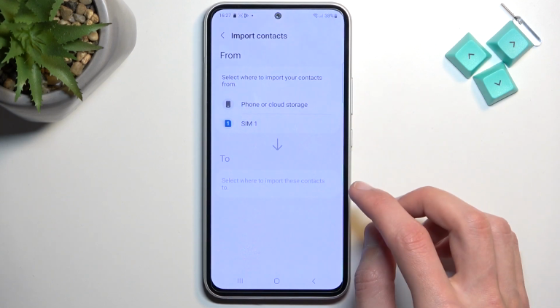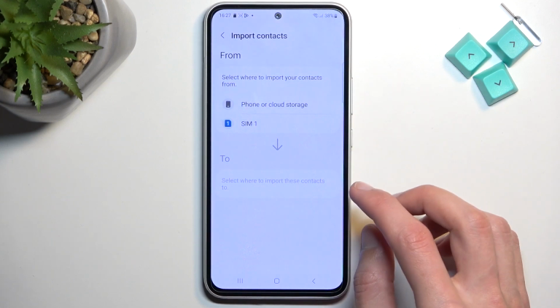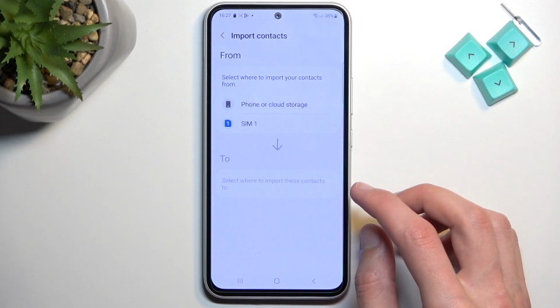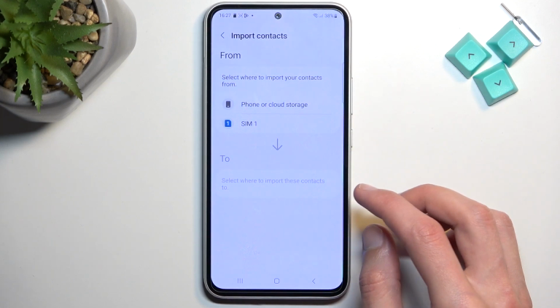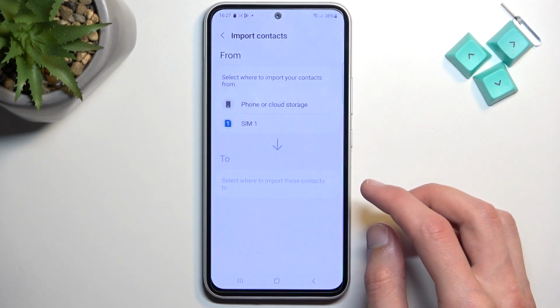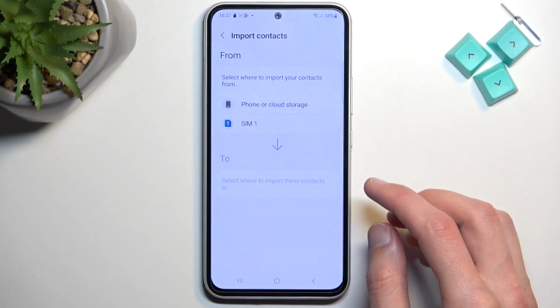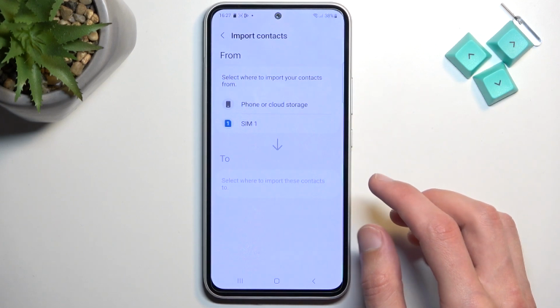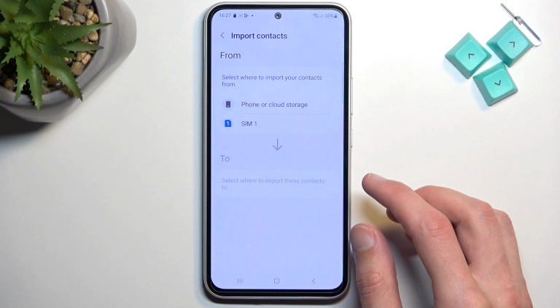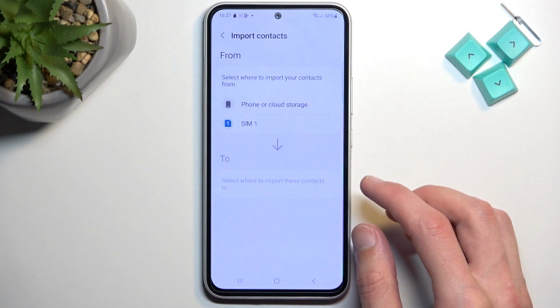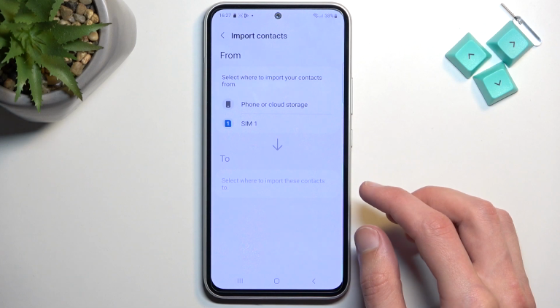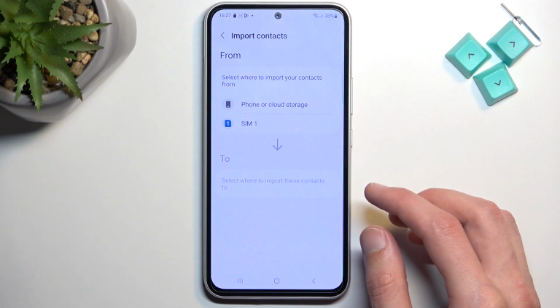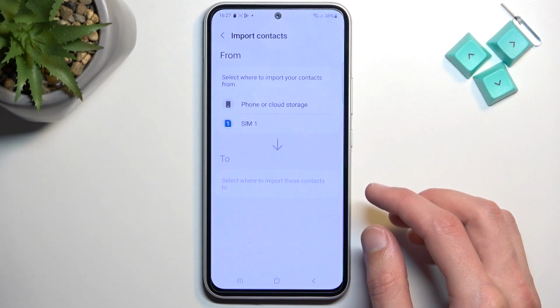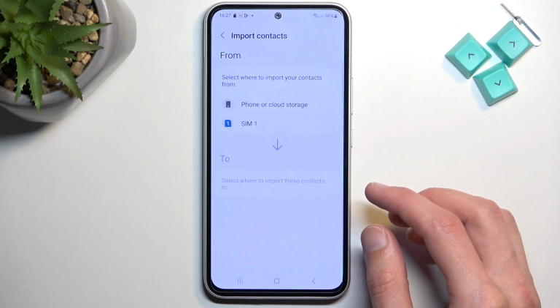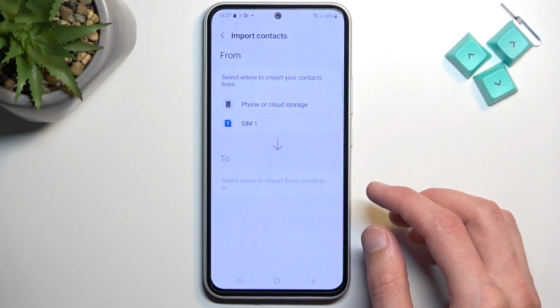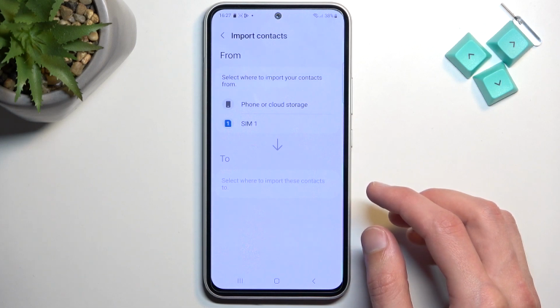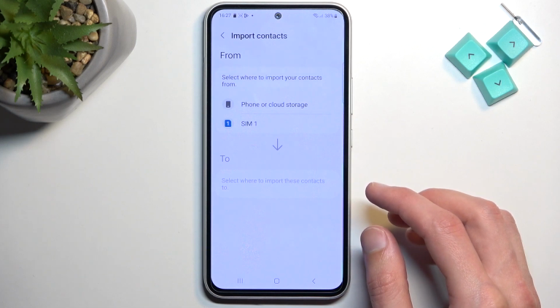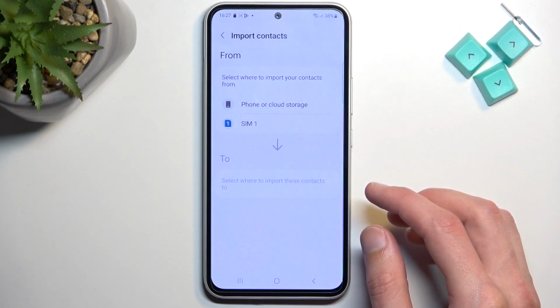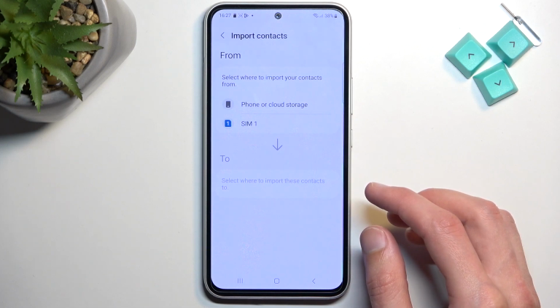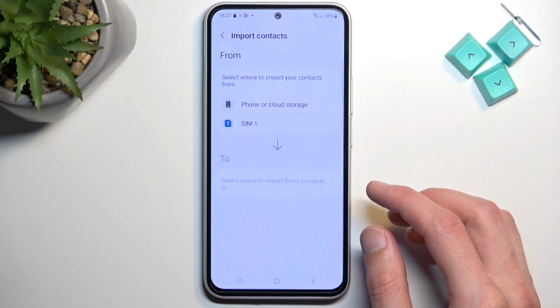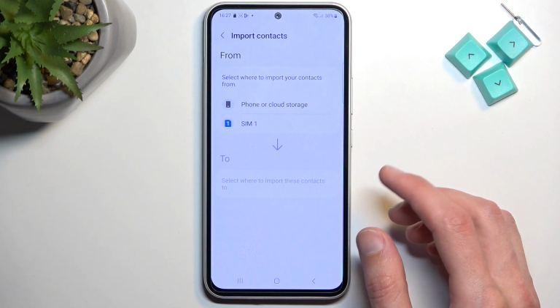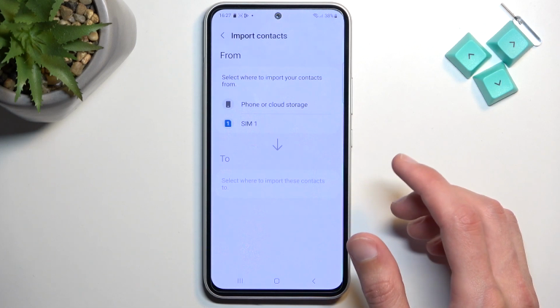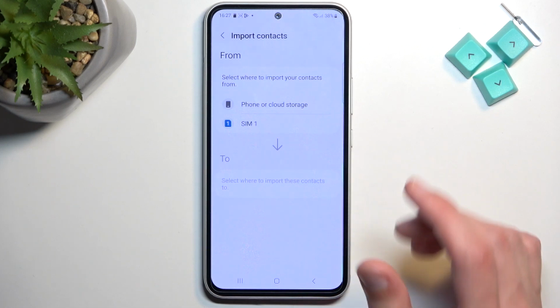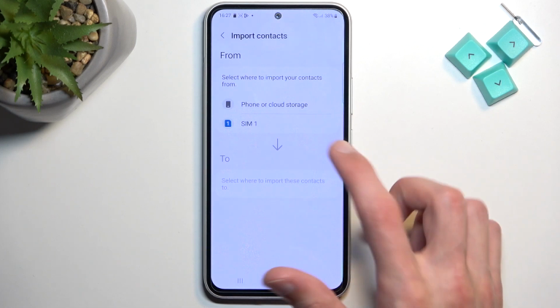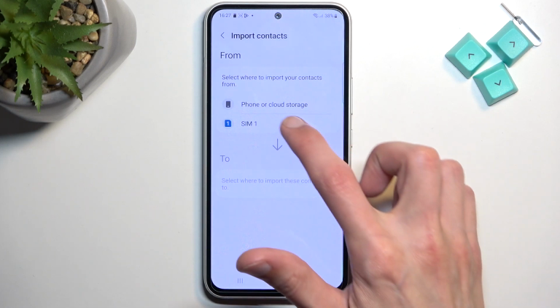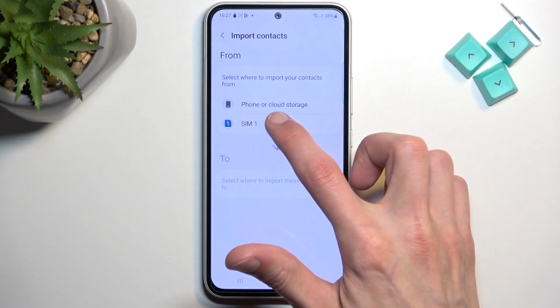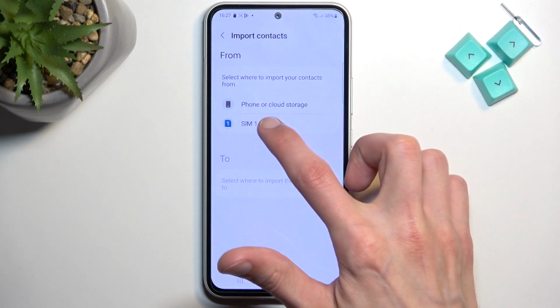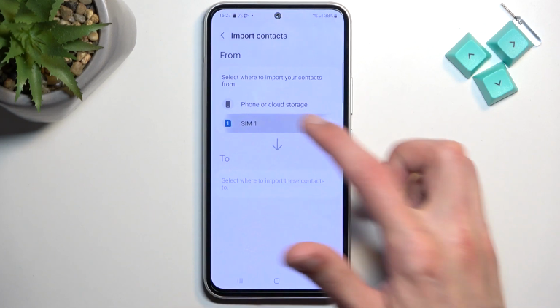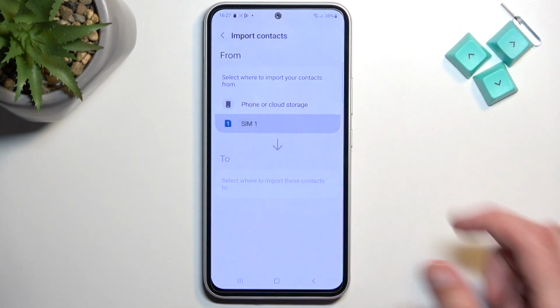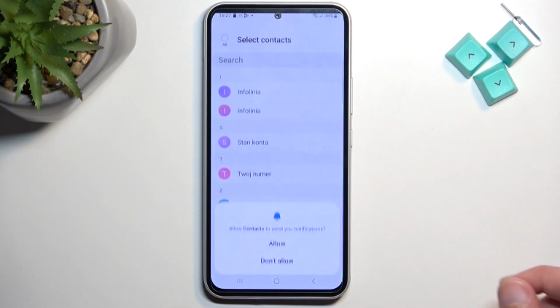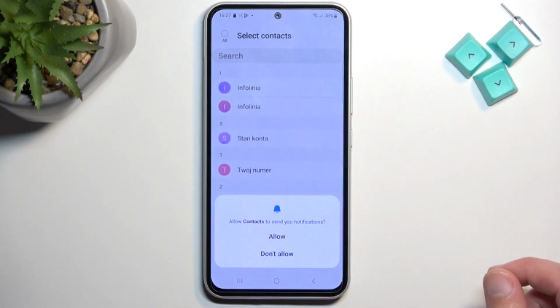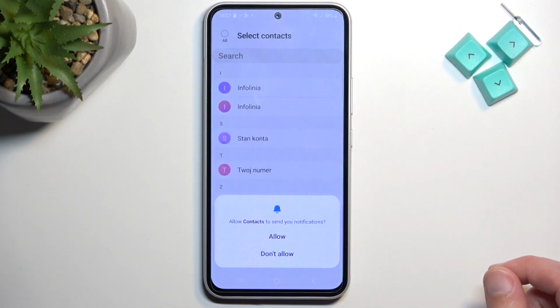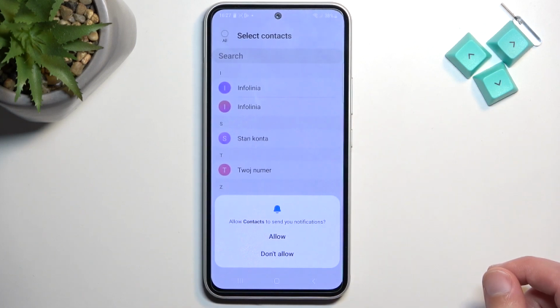It gives you a couple of options, so we can import from phone or cloud storage, or SIM card, which is what I will be selecting.